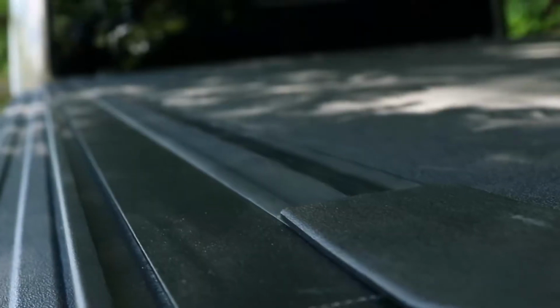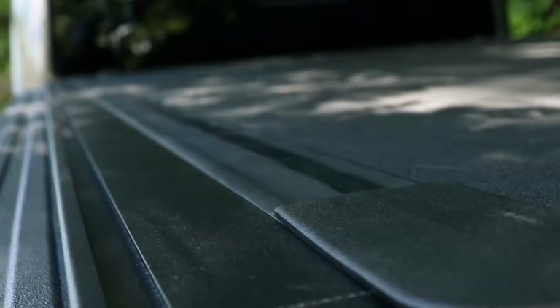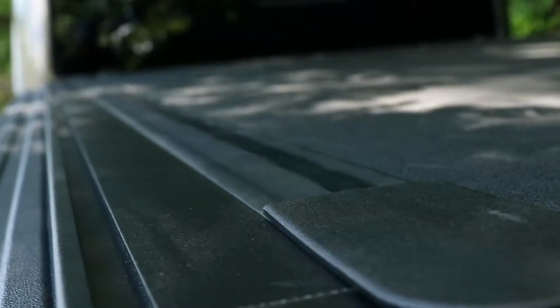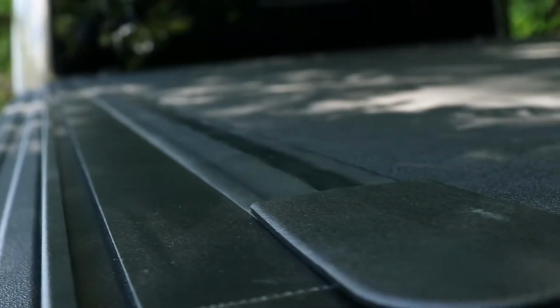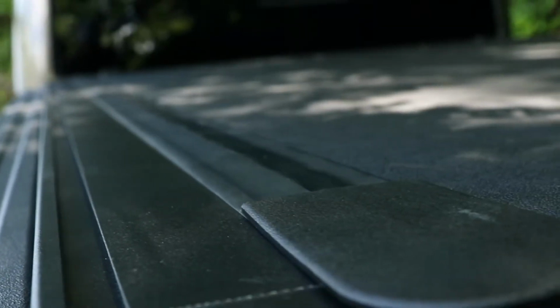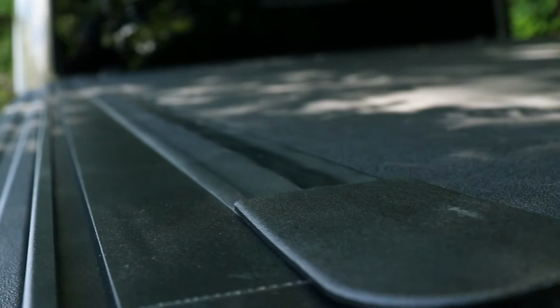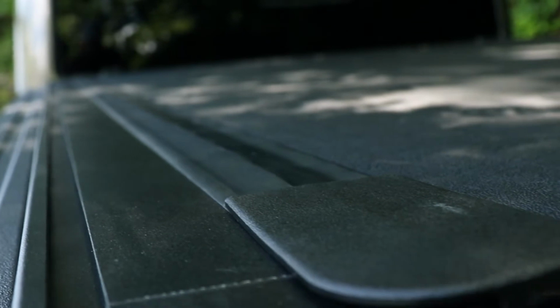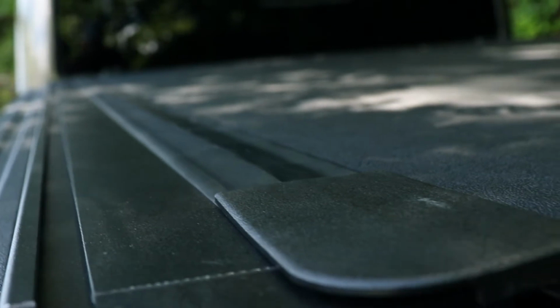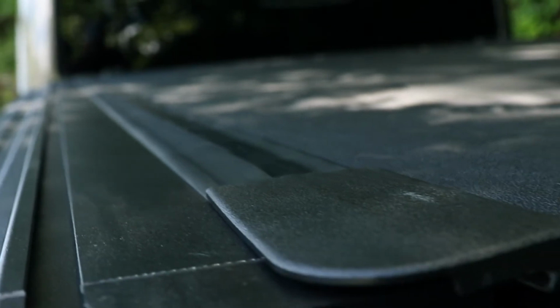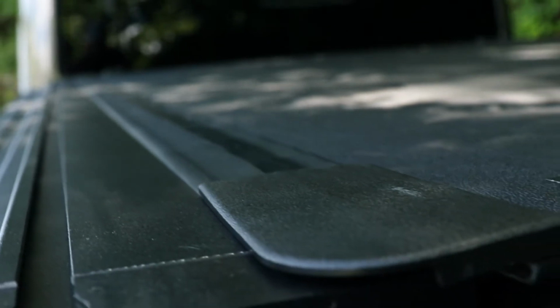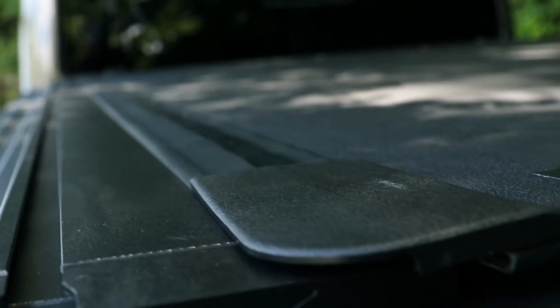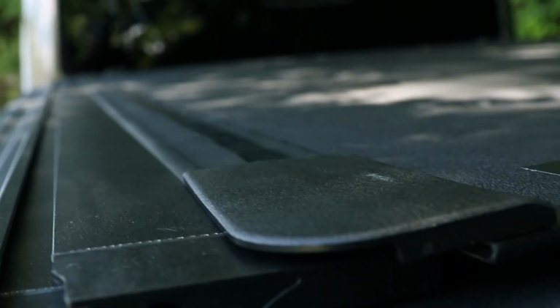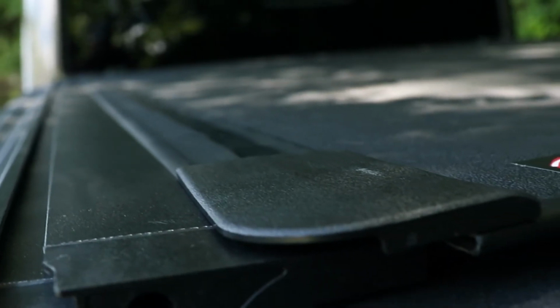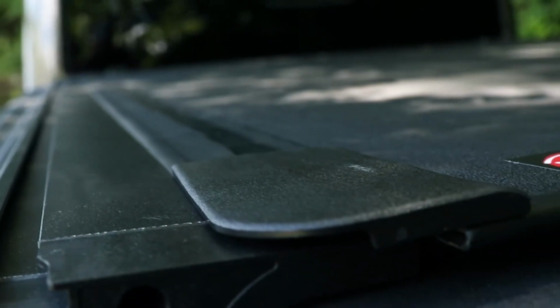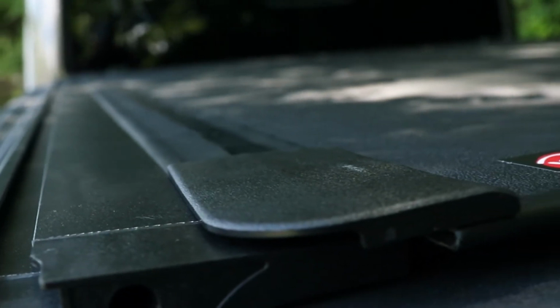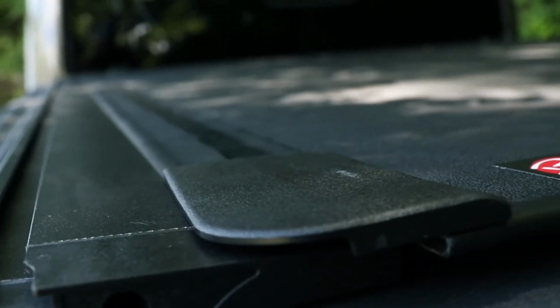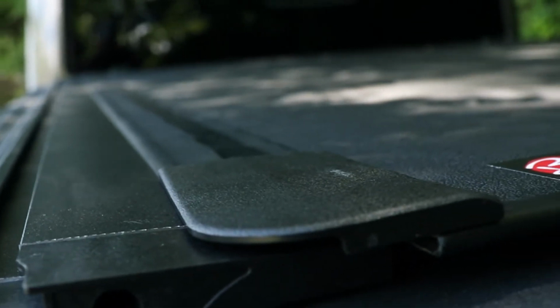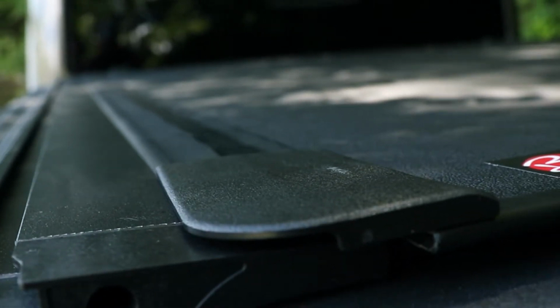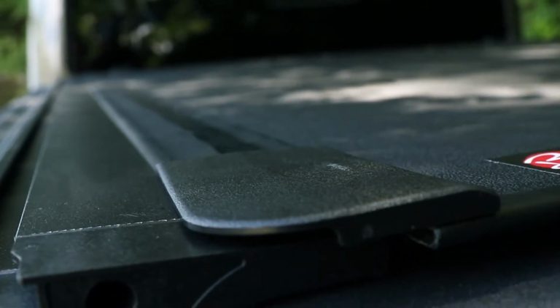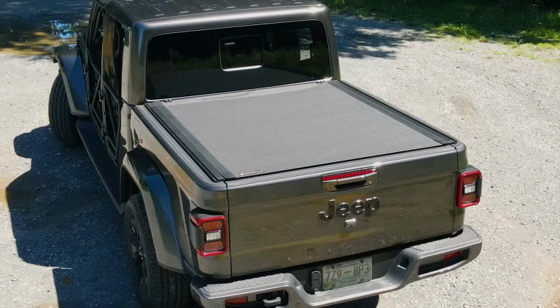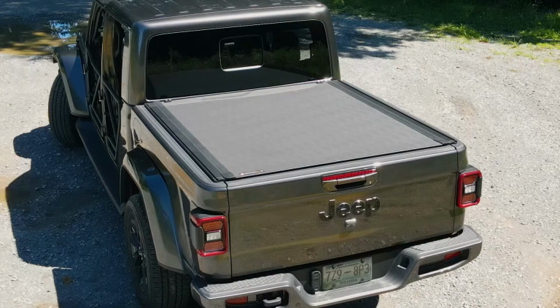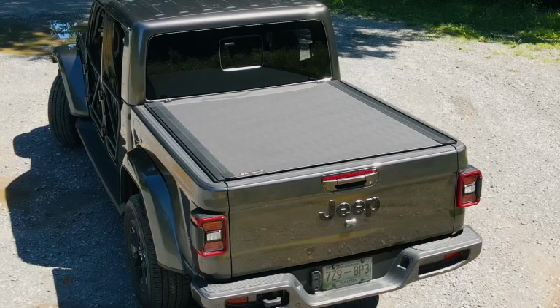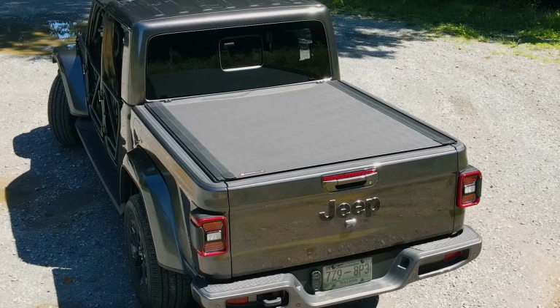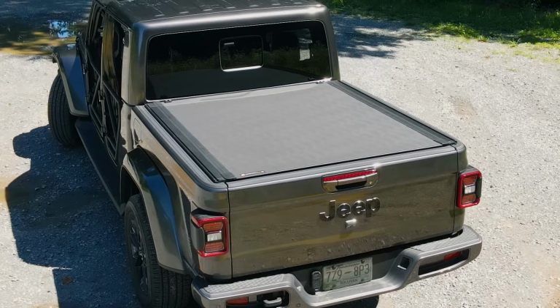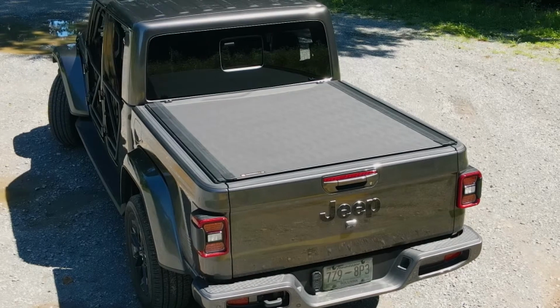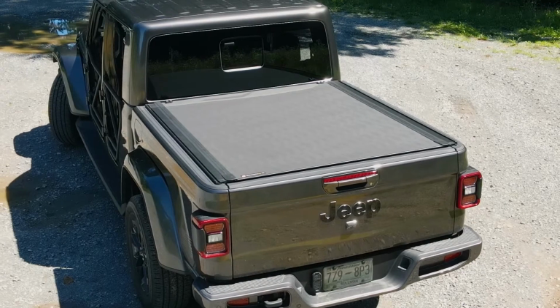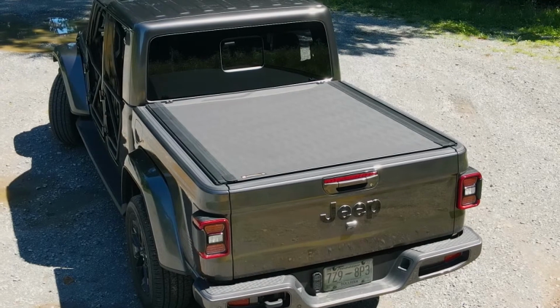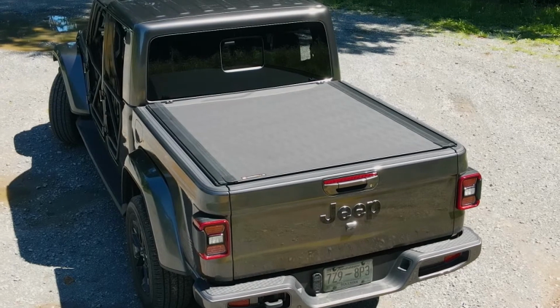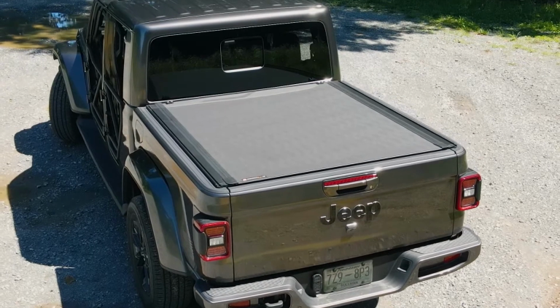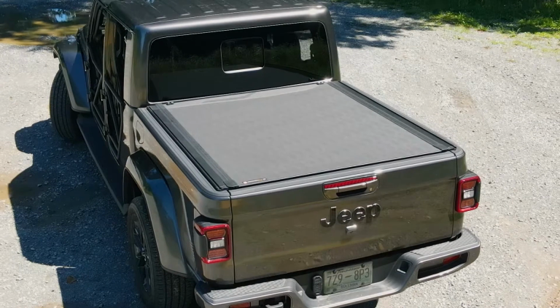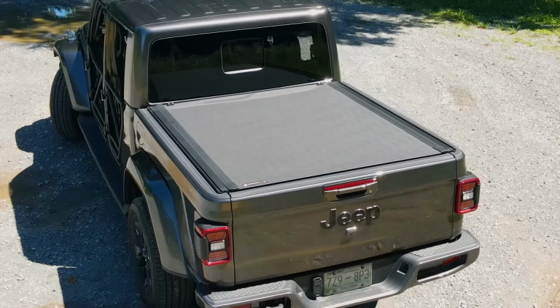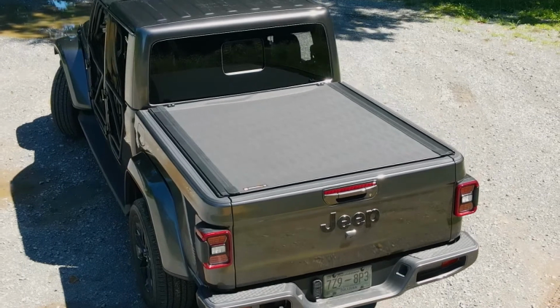With a low profile build and redesigned rear corner cap, you get a sleek and smooth appearance that you don't get with other tonneau covers.